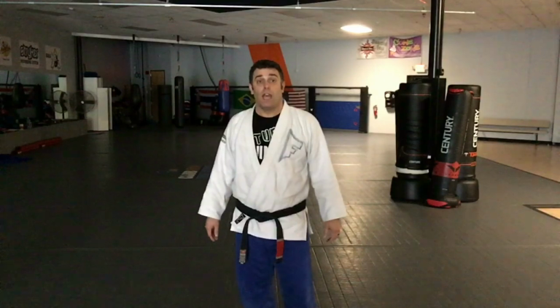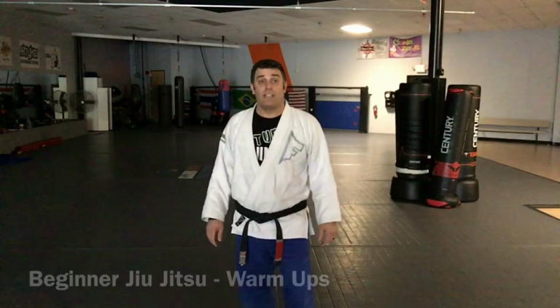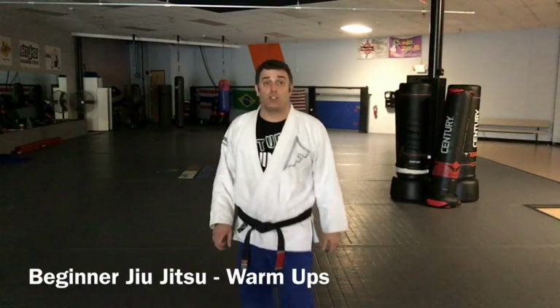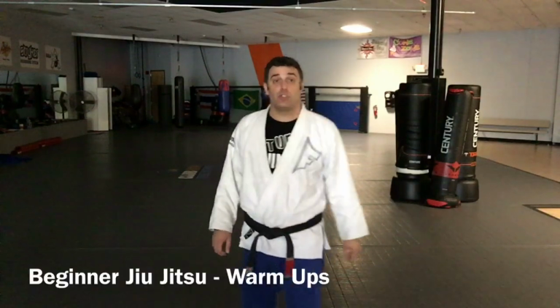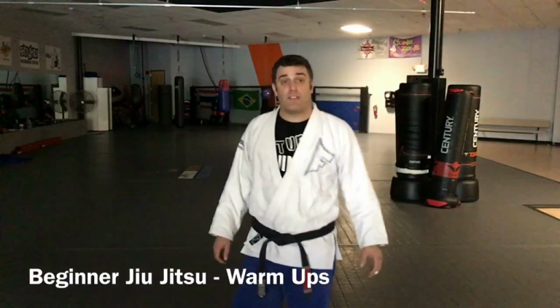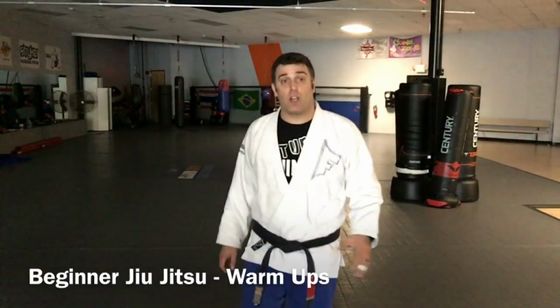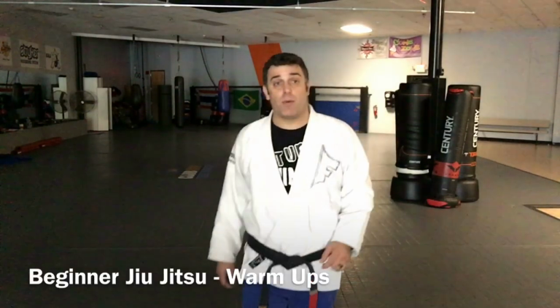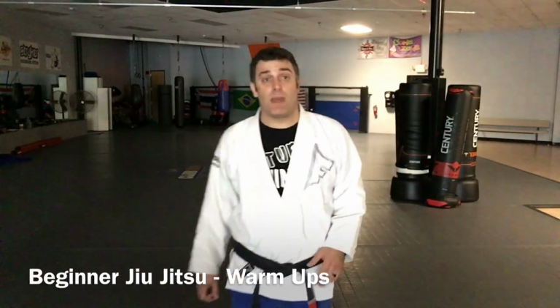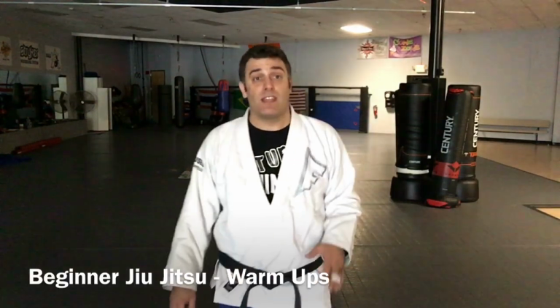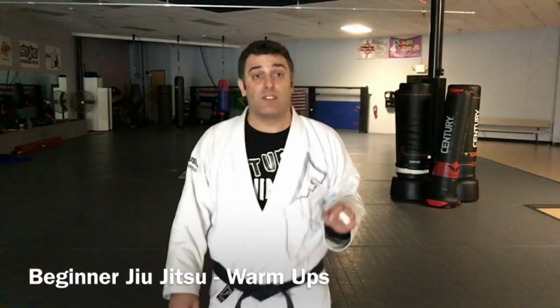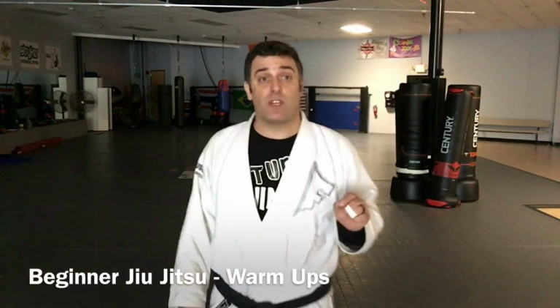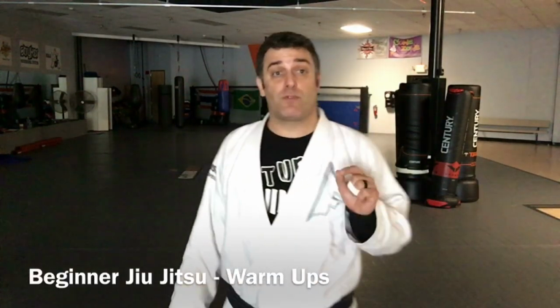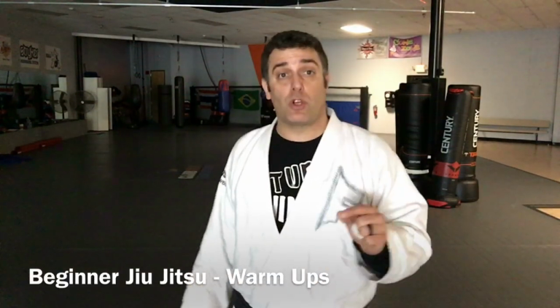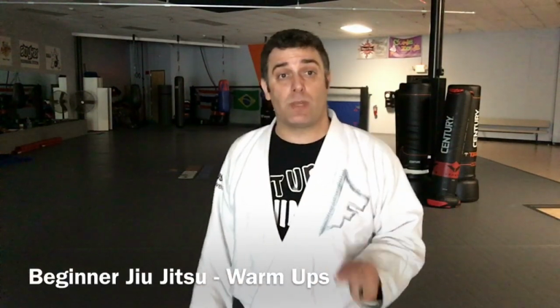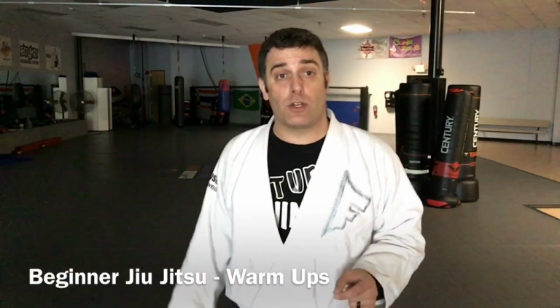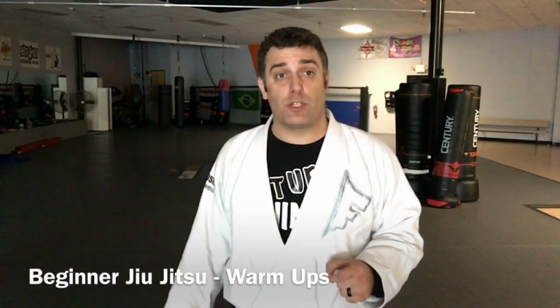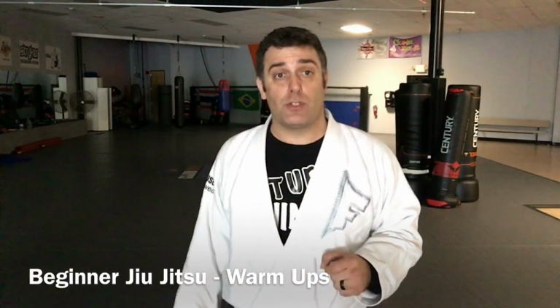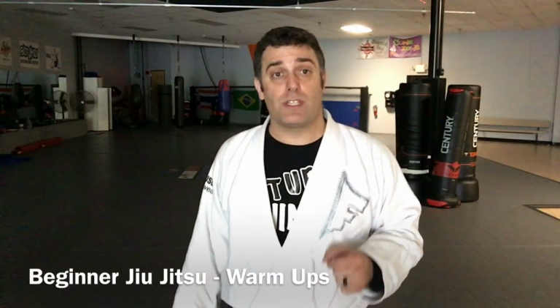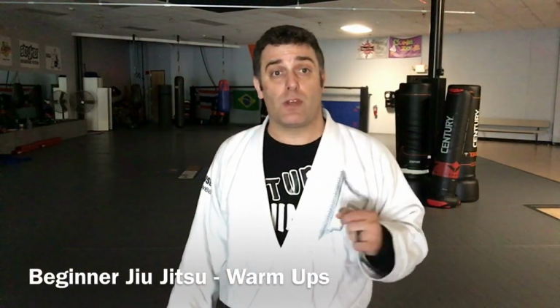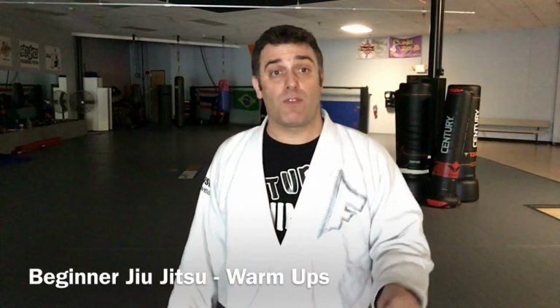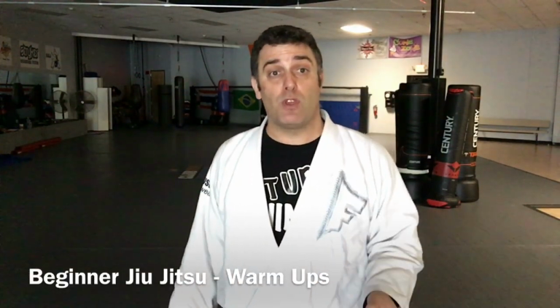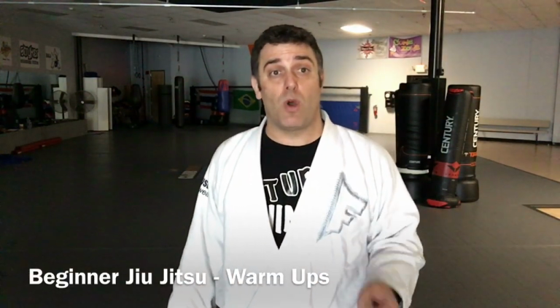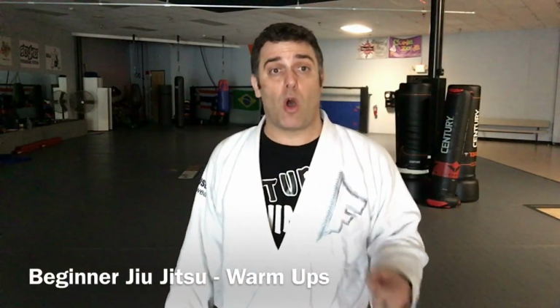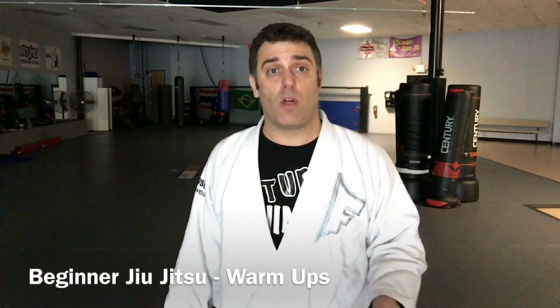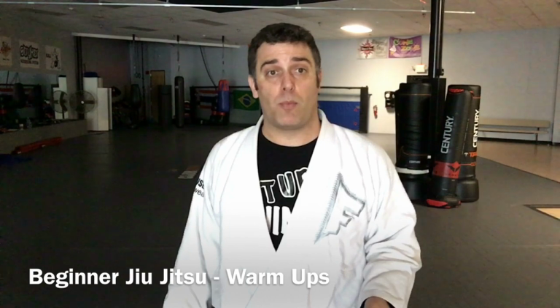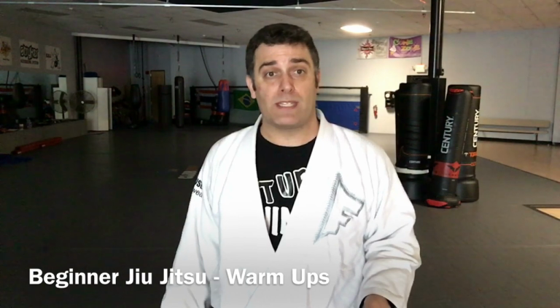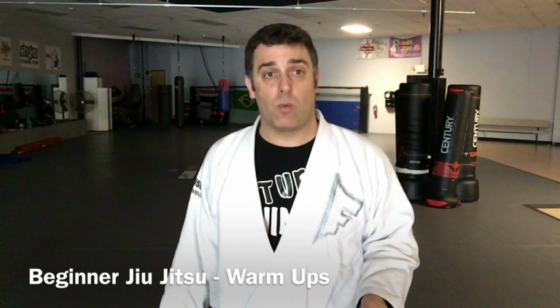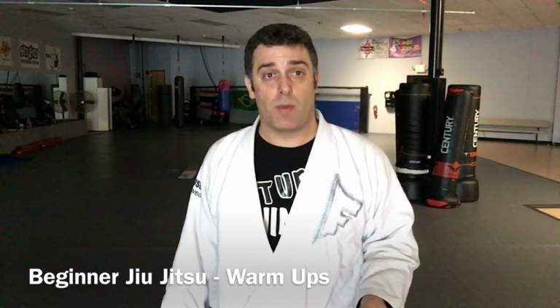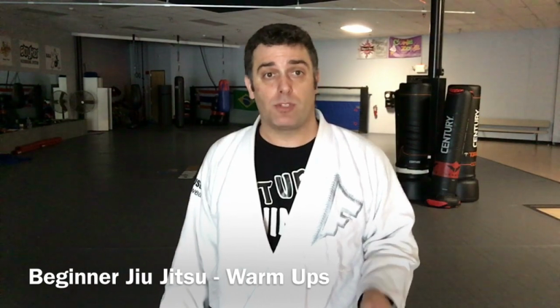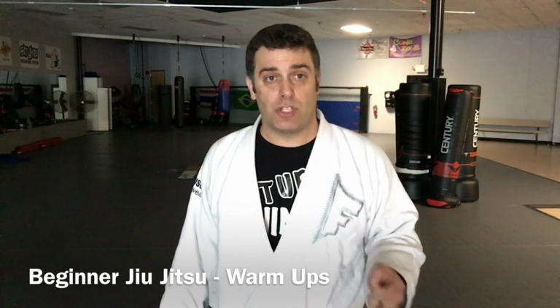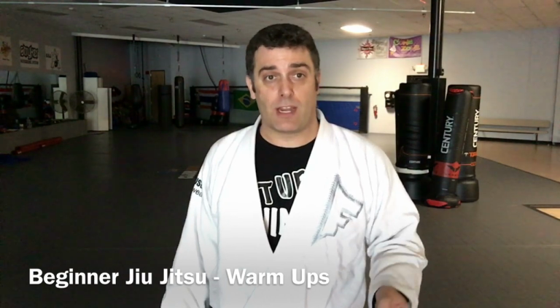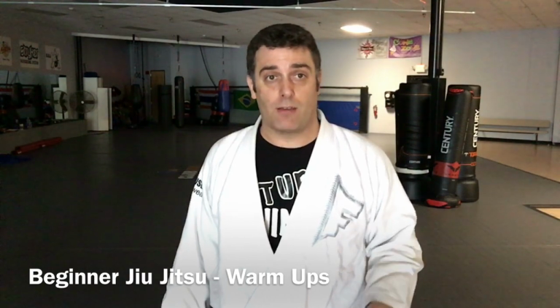Hey, this is Coach Jeff at Club MMA. This video is for all you beginner jiu-jitsu. This is a review on all of our basic warm-ups. Check it out.